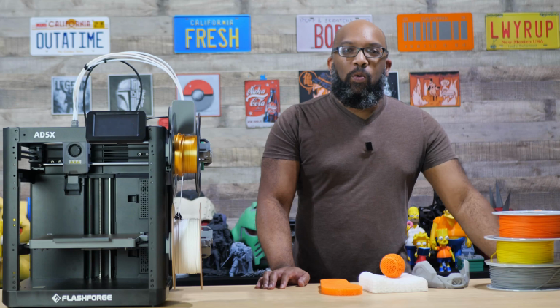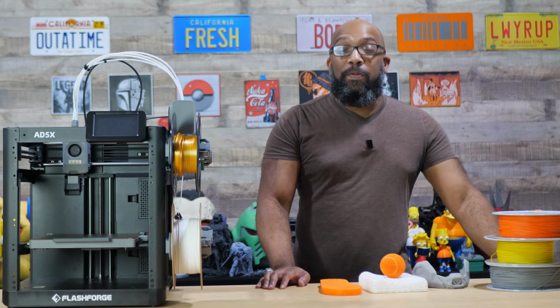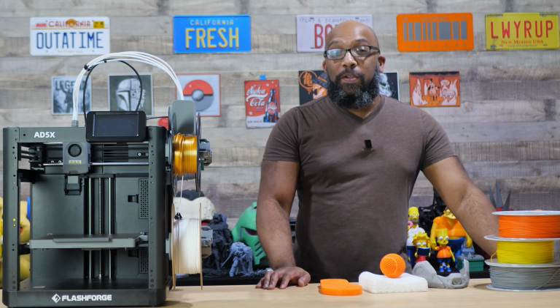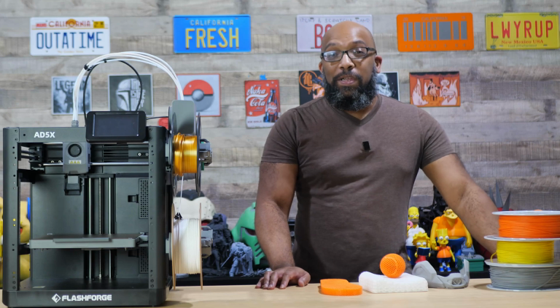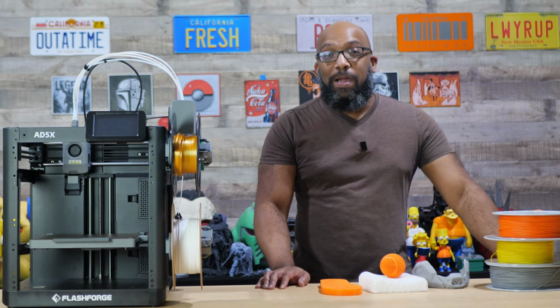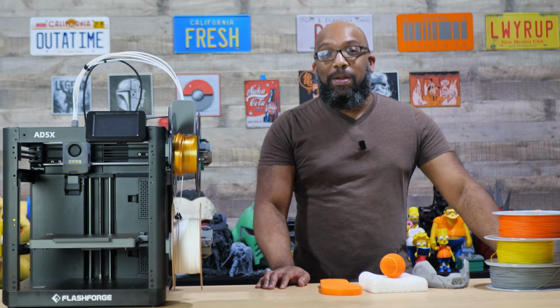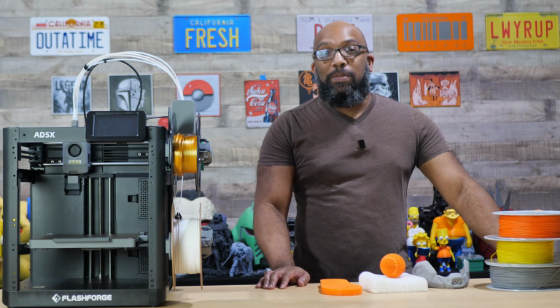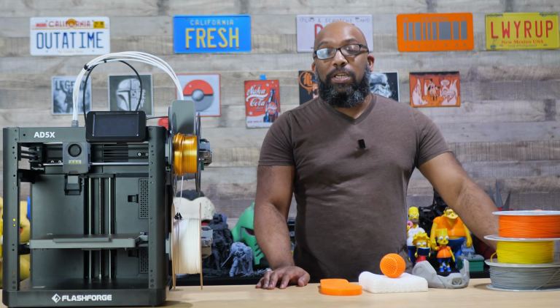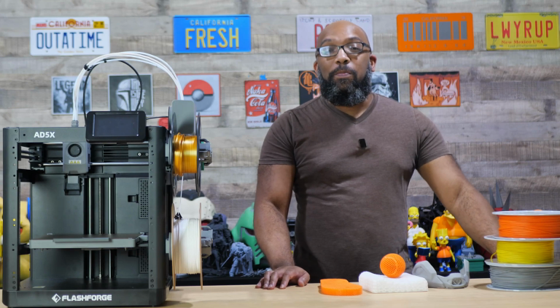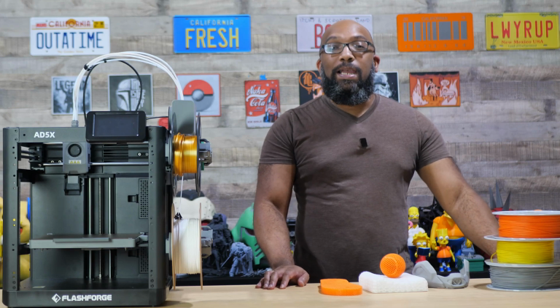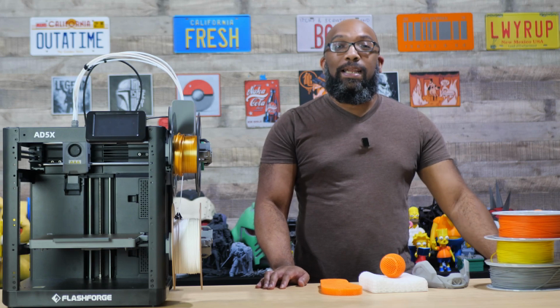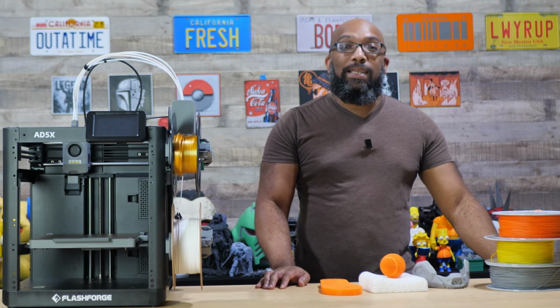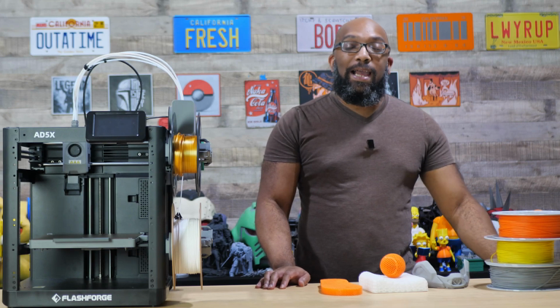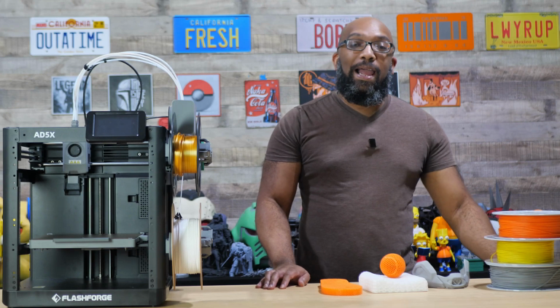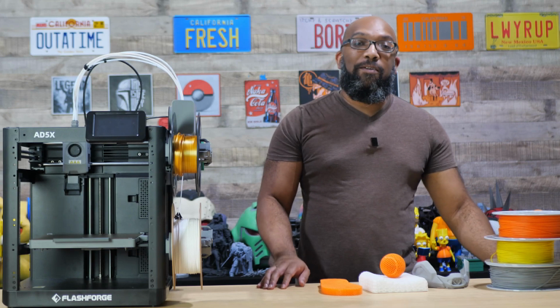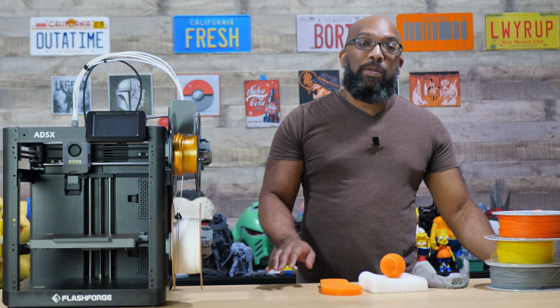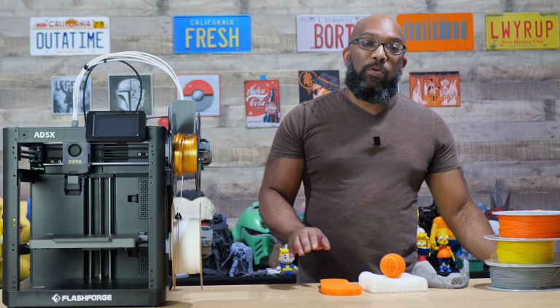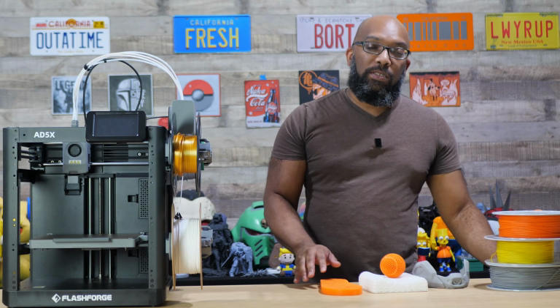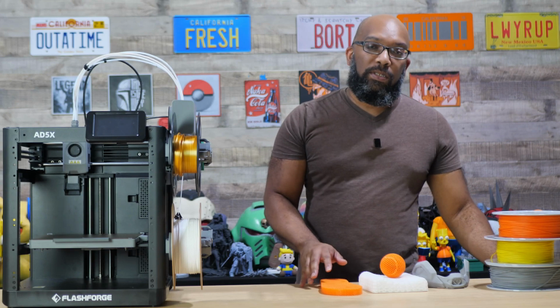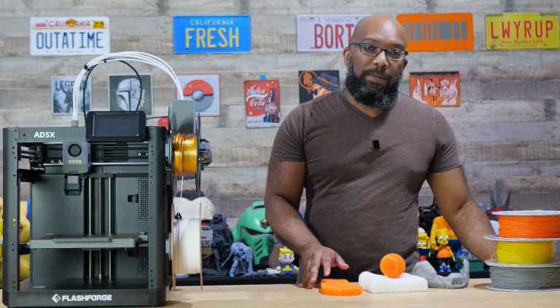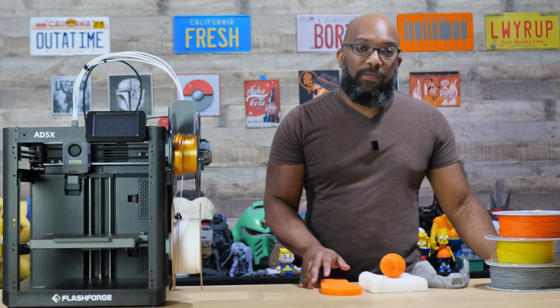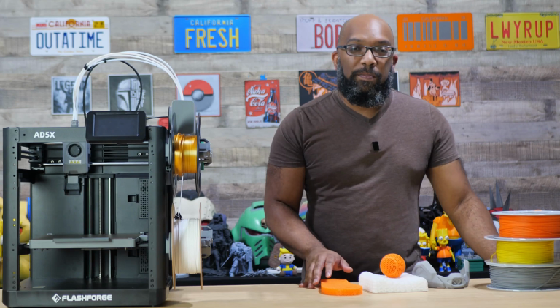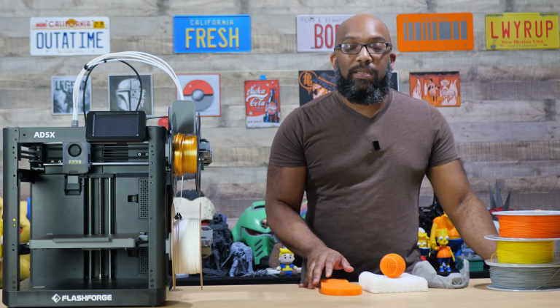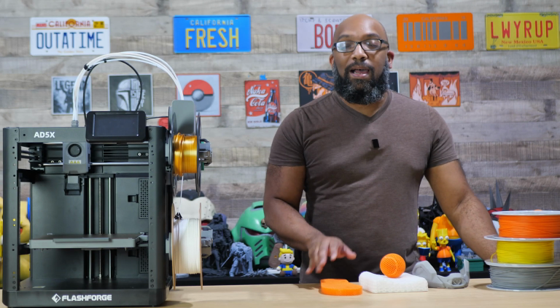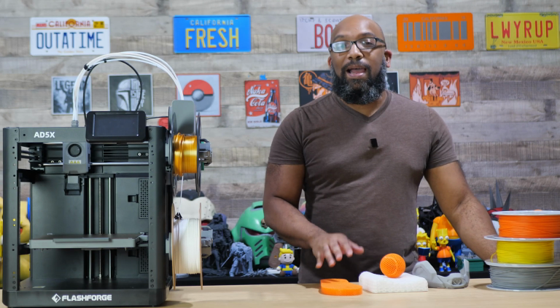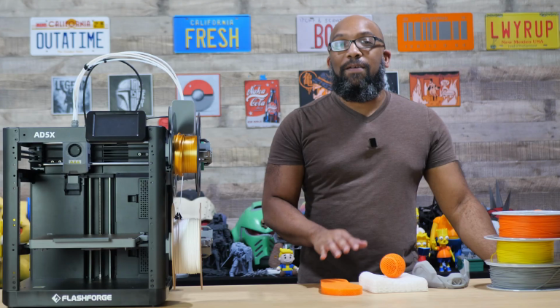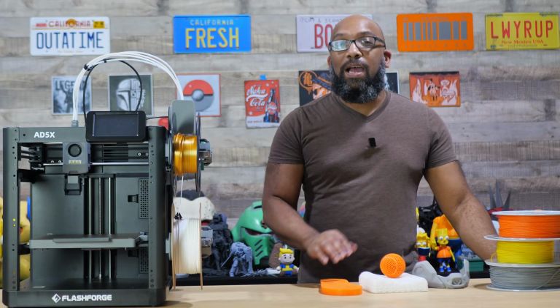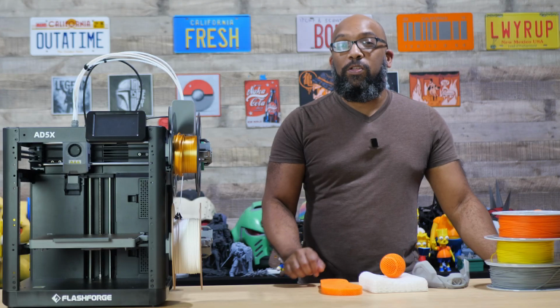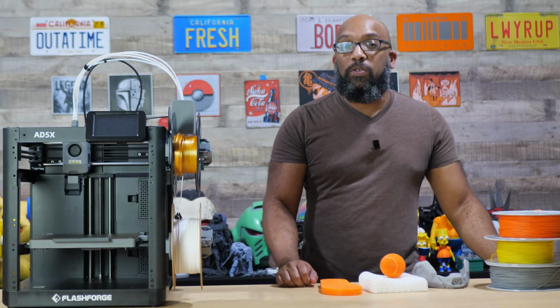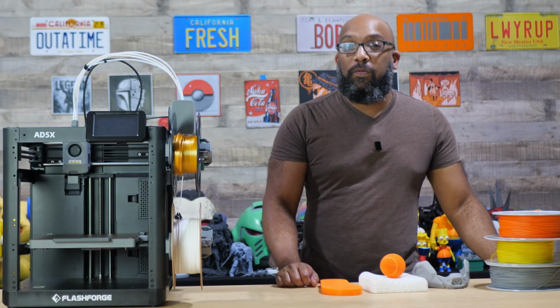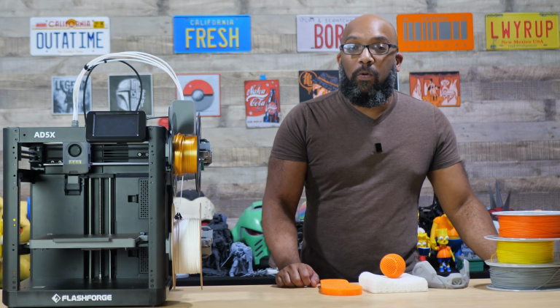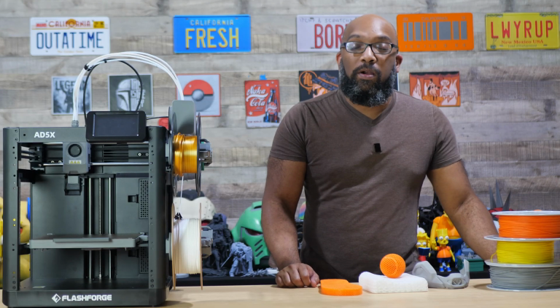Welcome to Figure Feedback. My name is Jeremy and lately I have been printing with a type of filament that I have not used before.